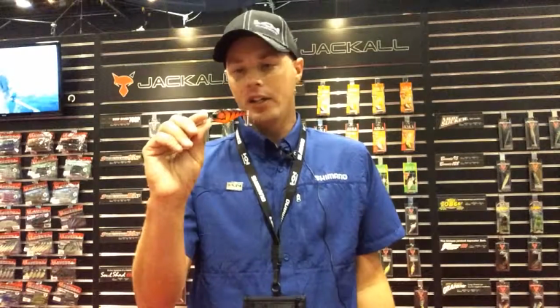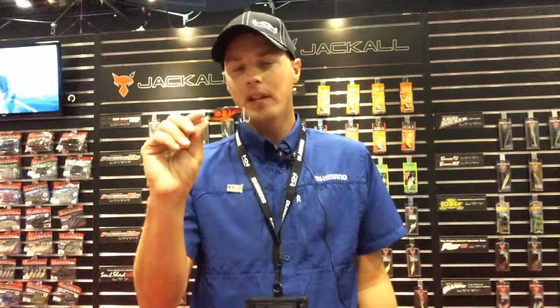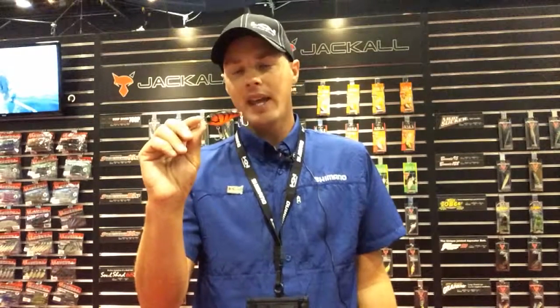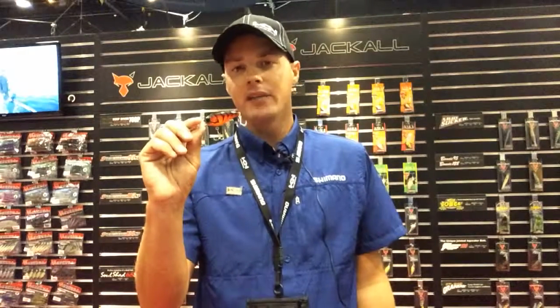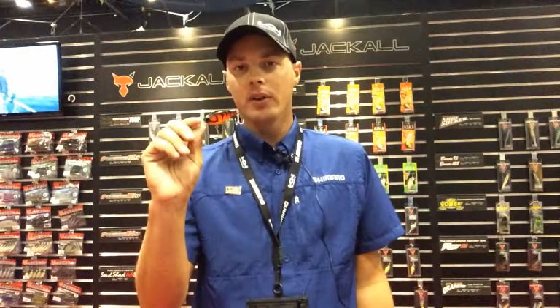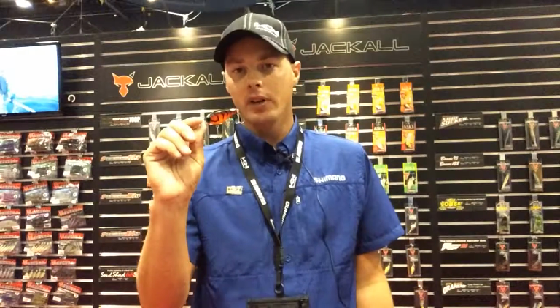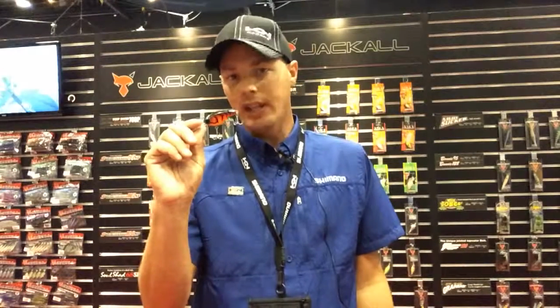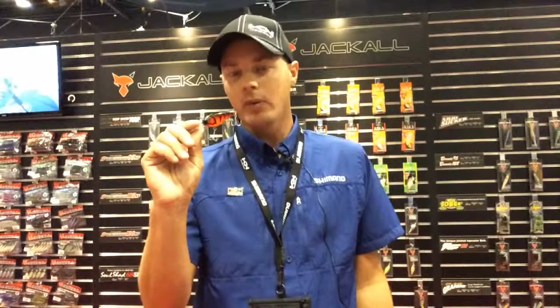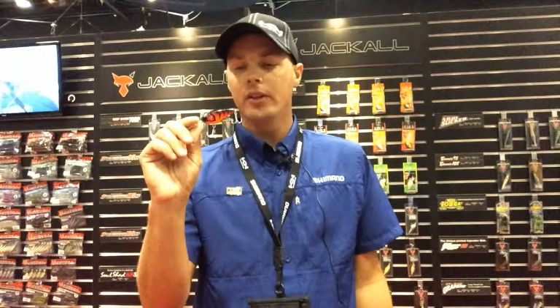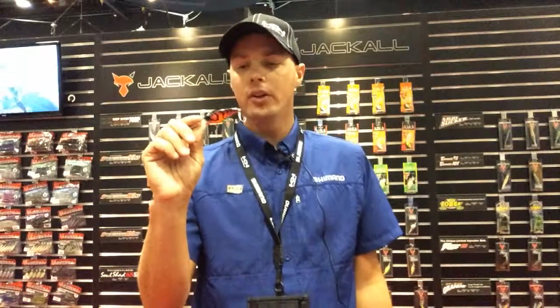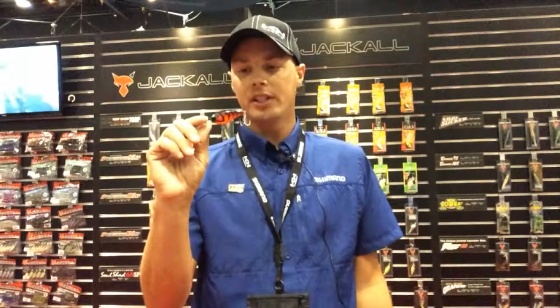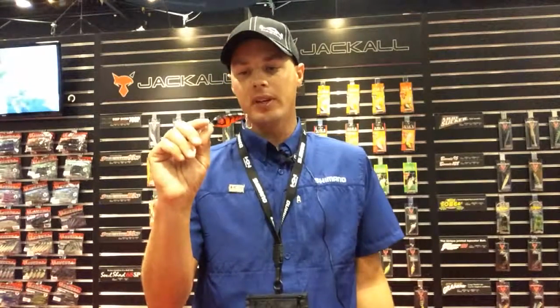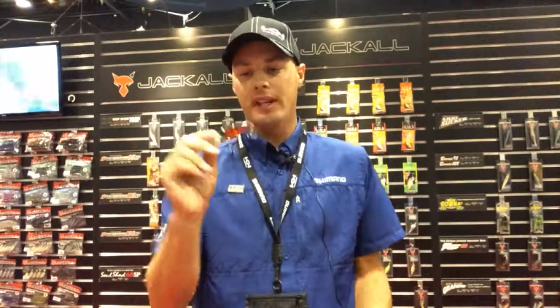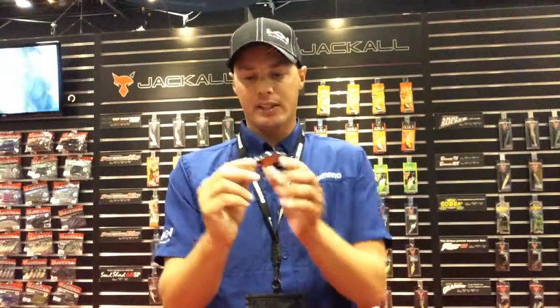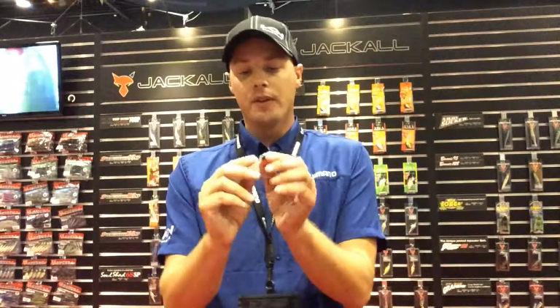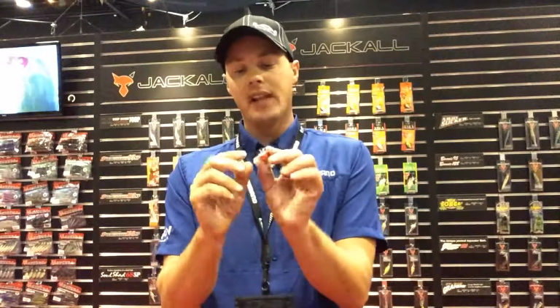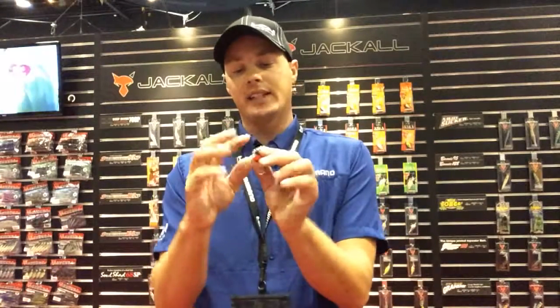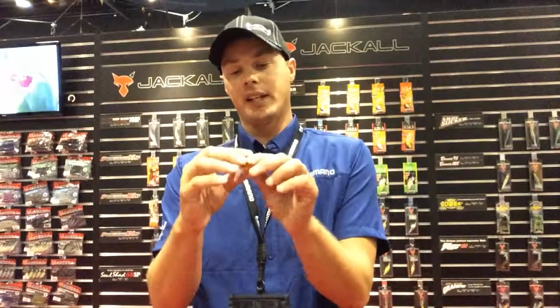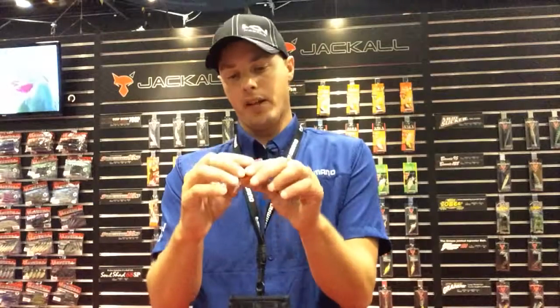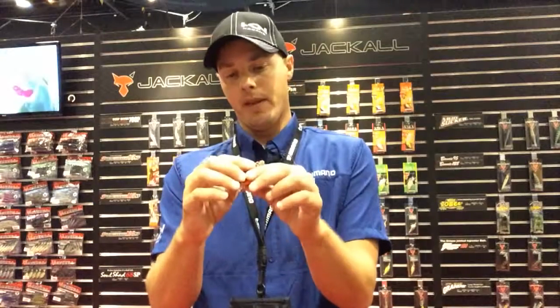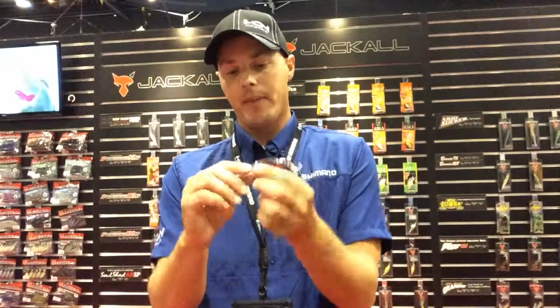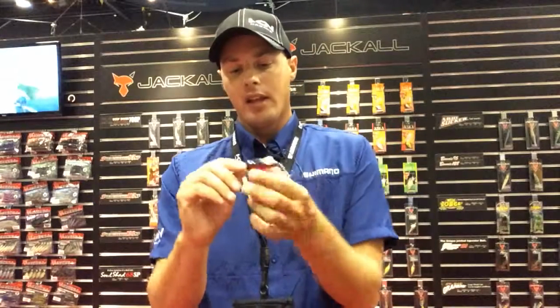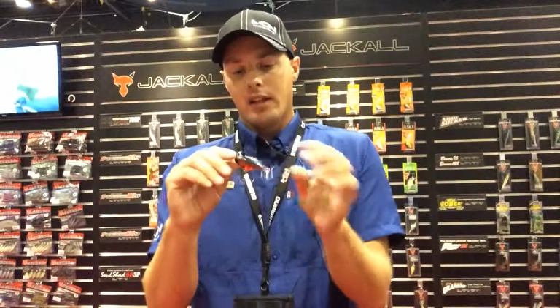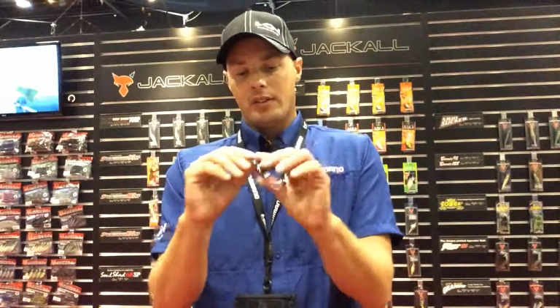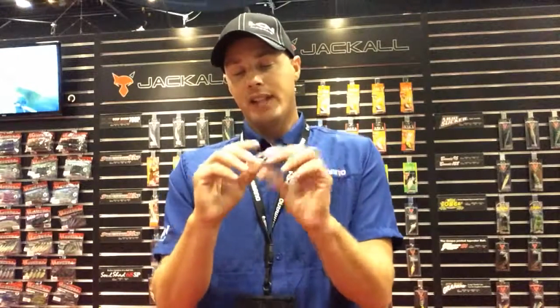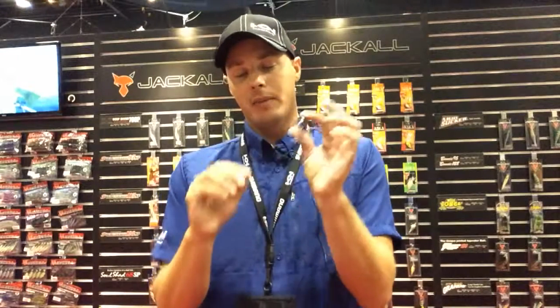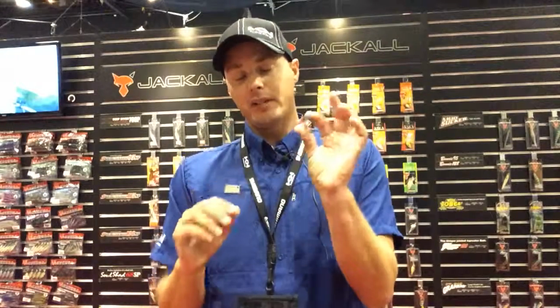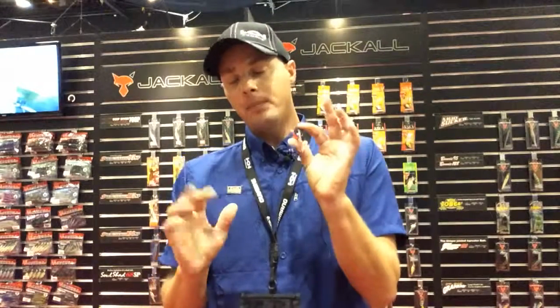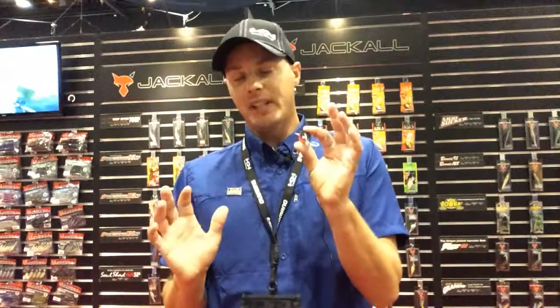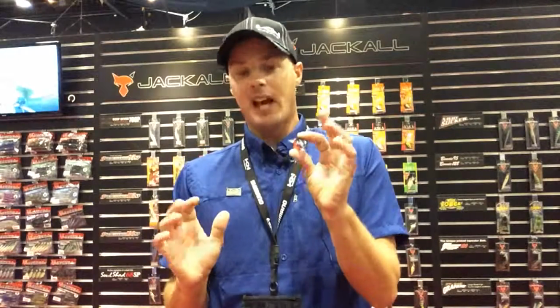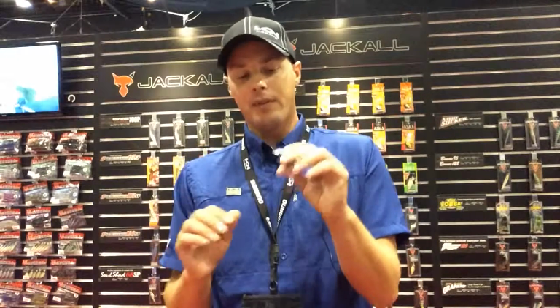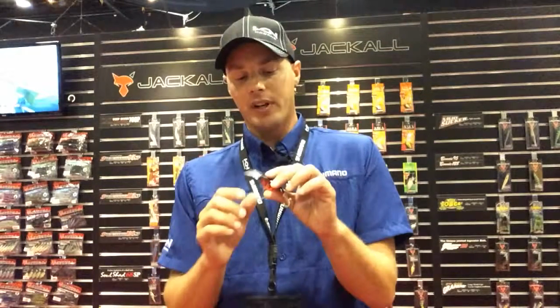Great bait for late winter, early spring. It's a new flat-sided crankbait, so that's about the best time for it.